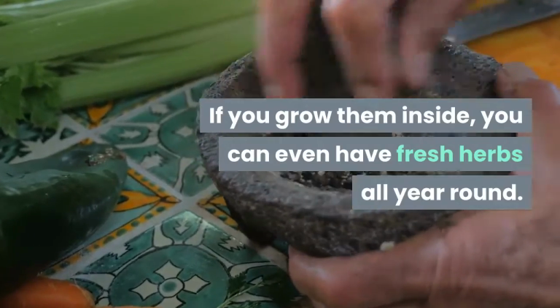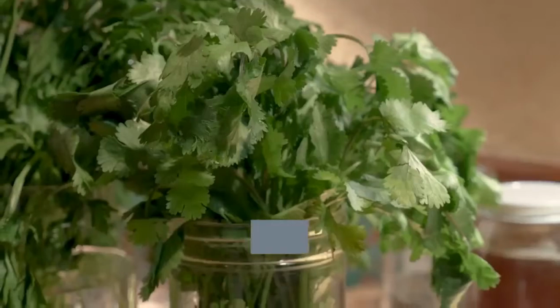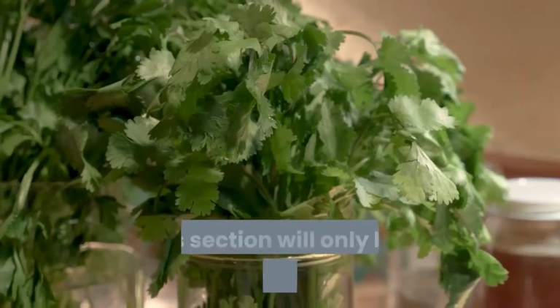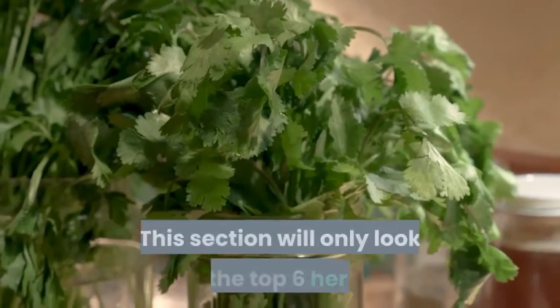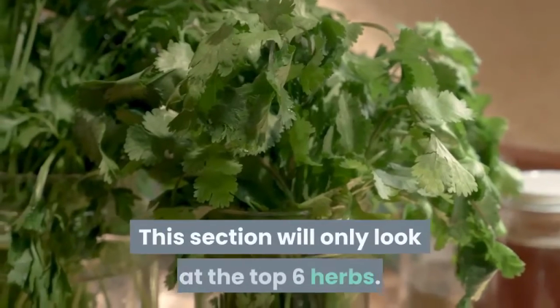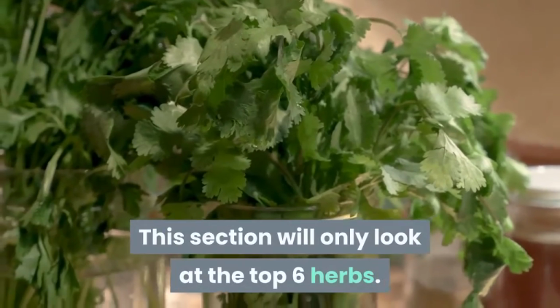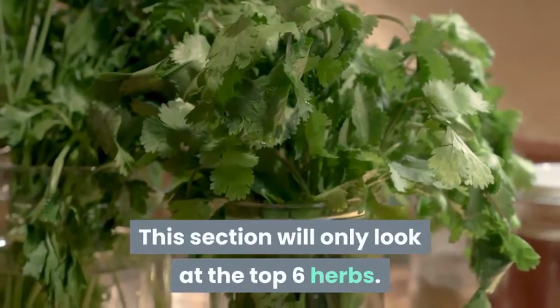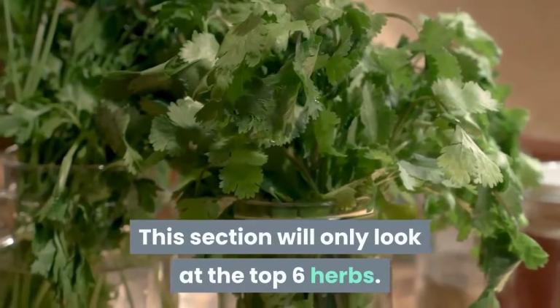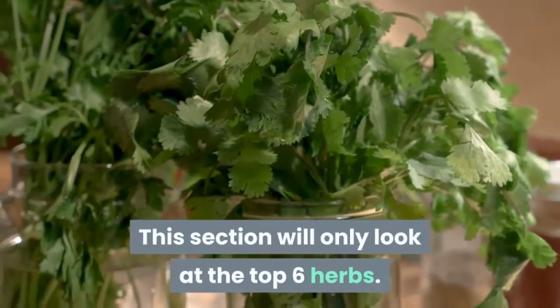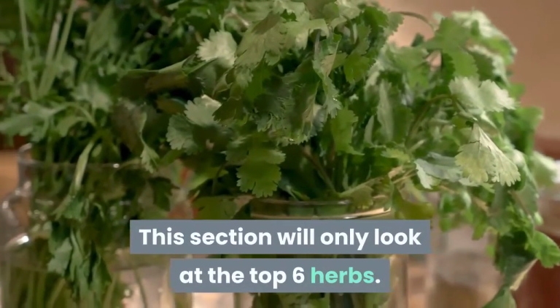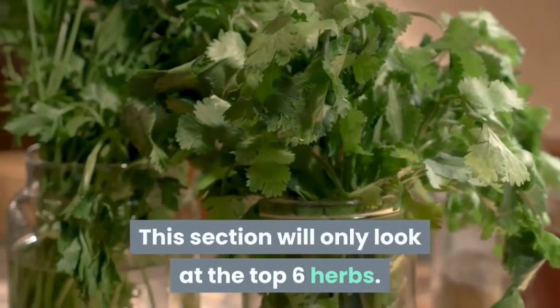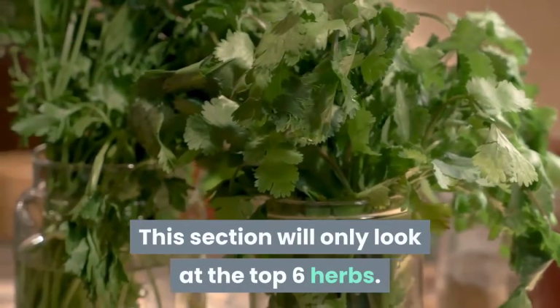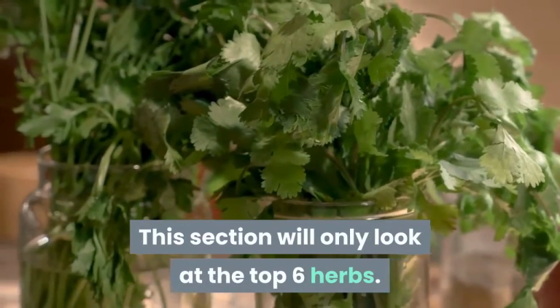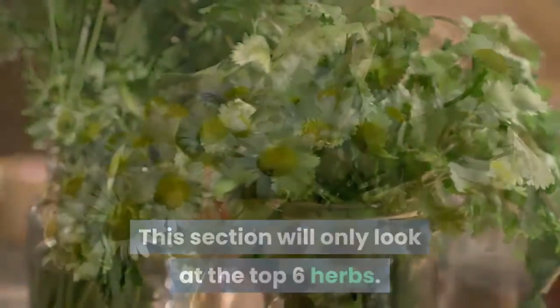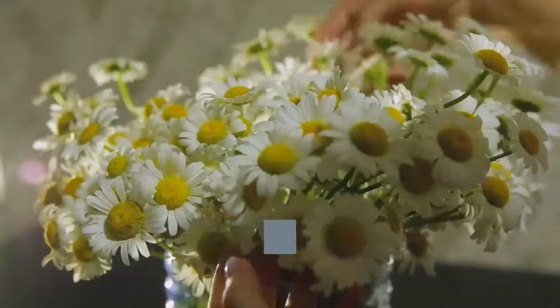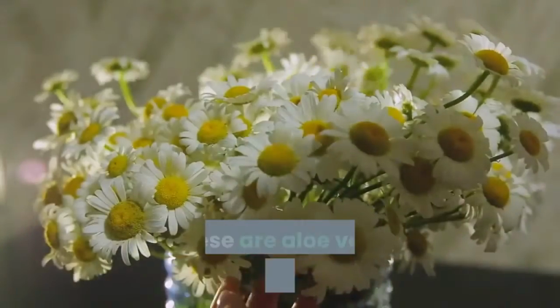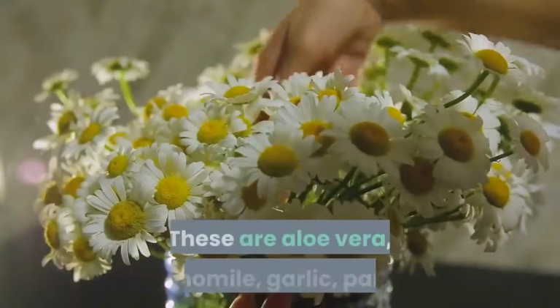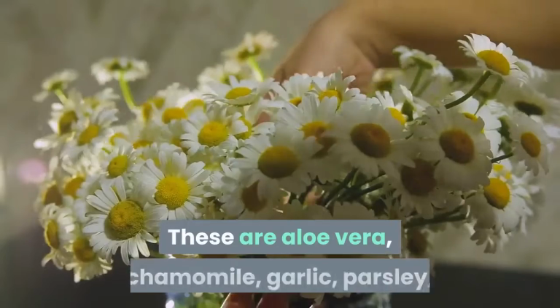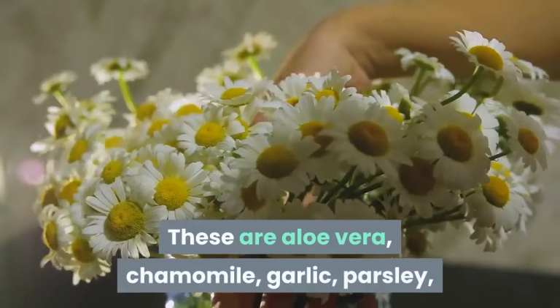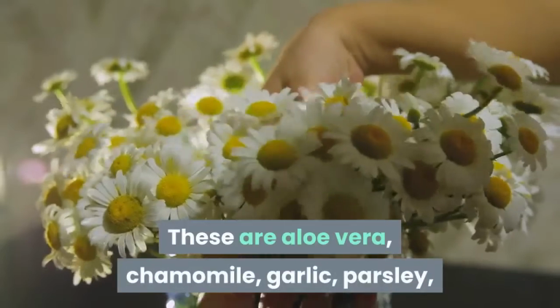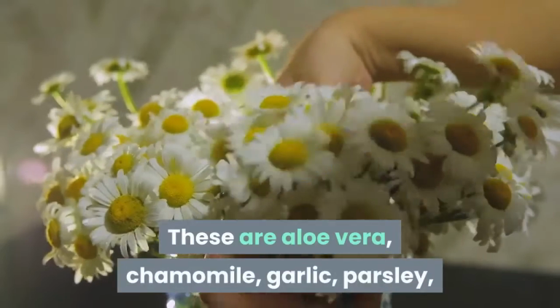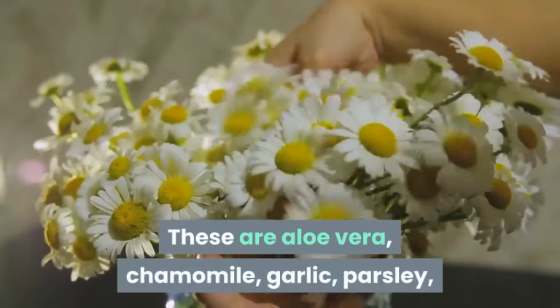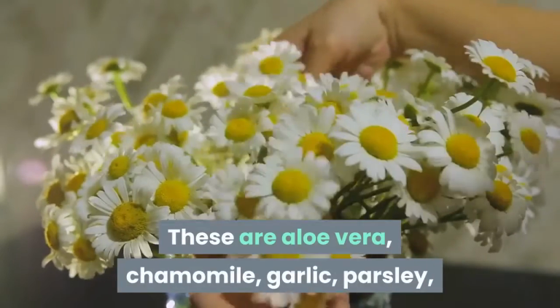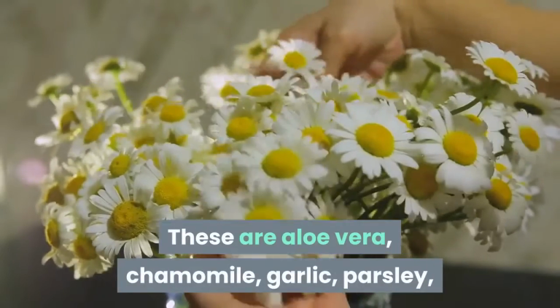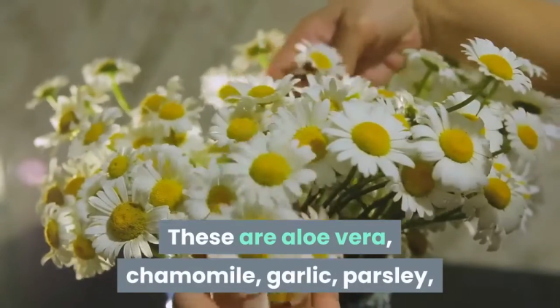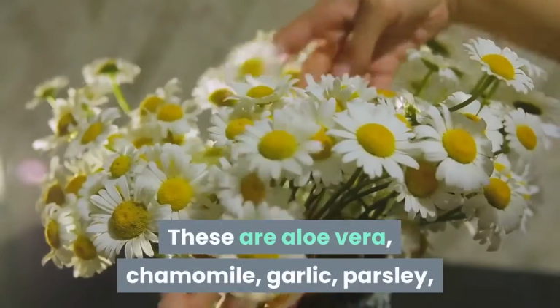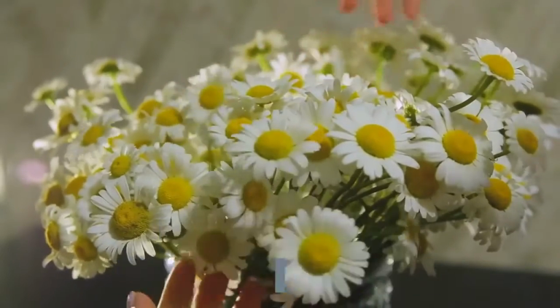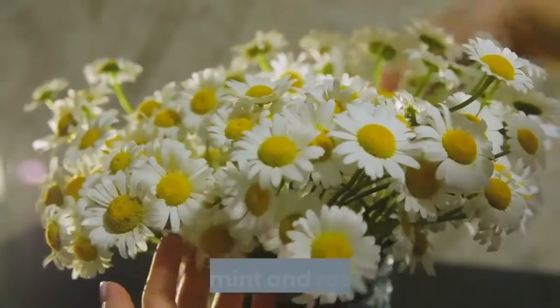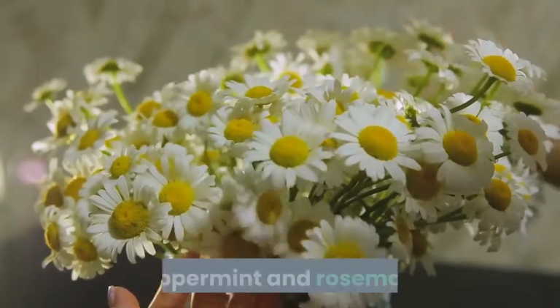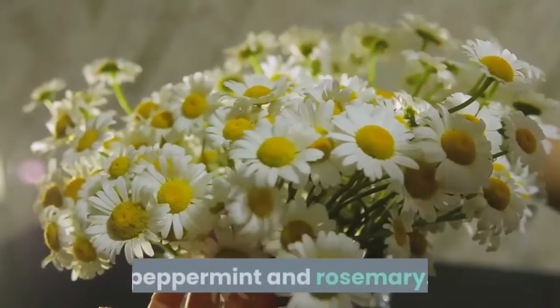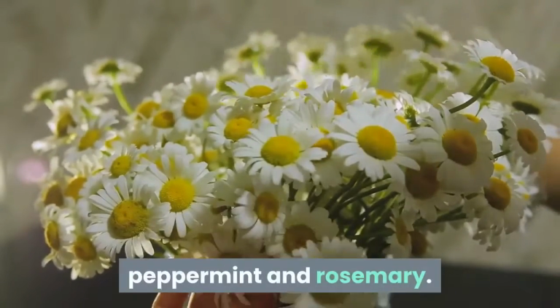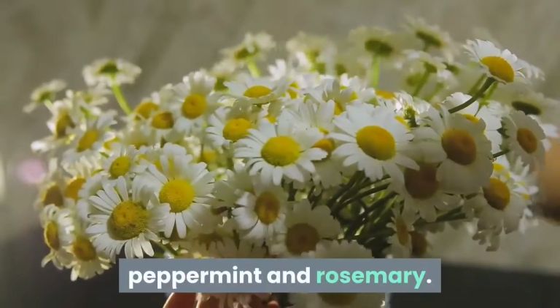This section will only look at the top 6 herbs. These are aloe vera, chamomile, garlic, parsley, peppermint and rosemary.